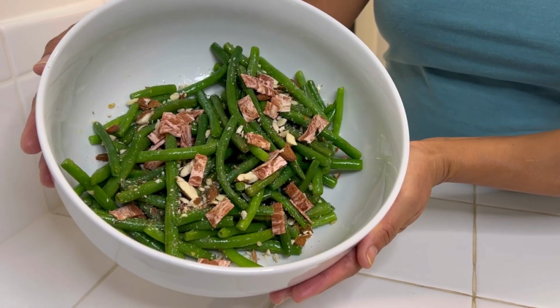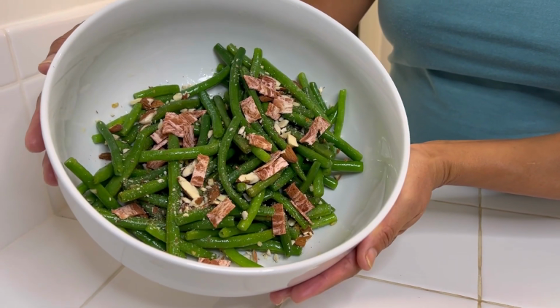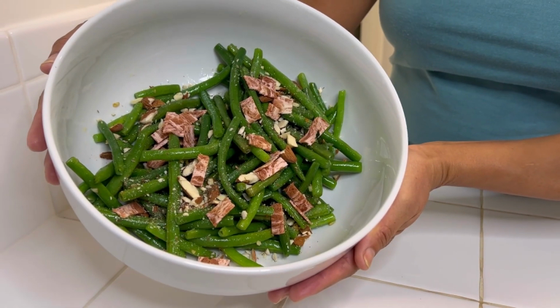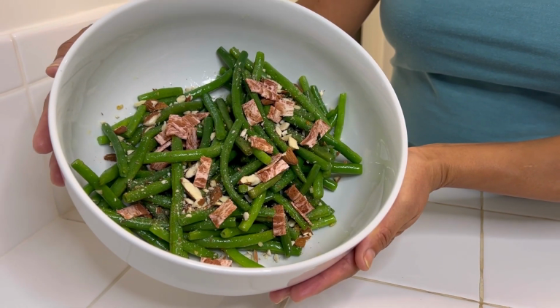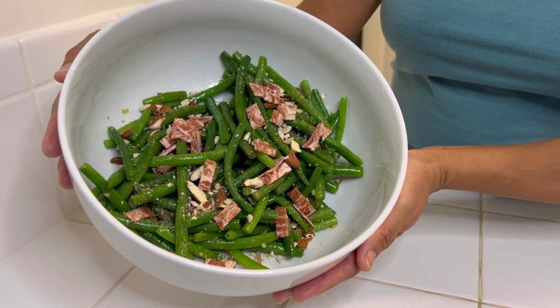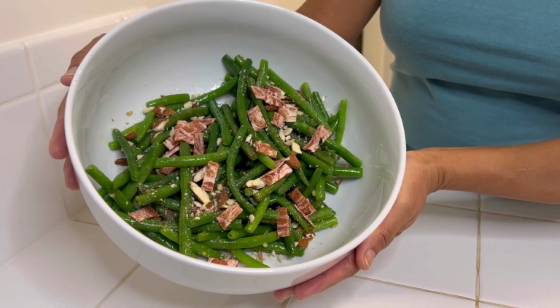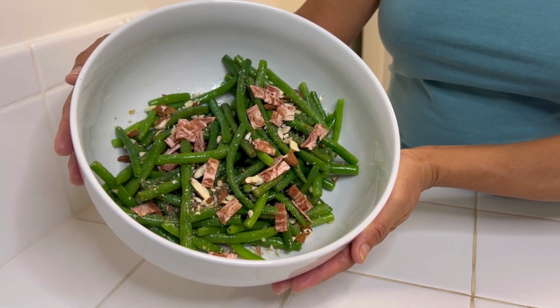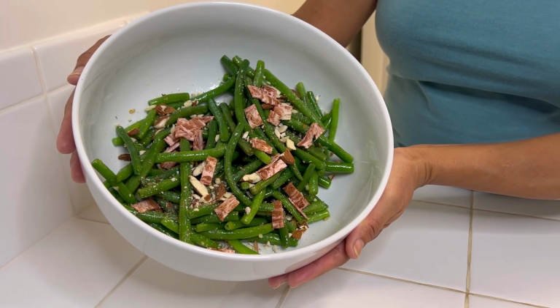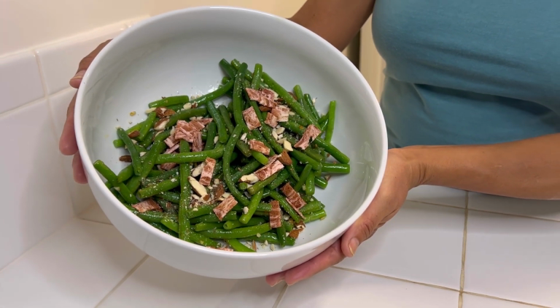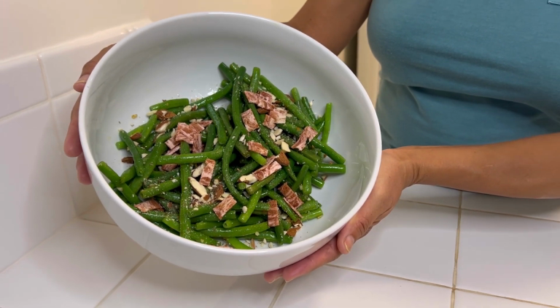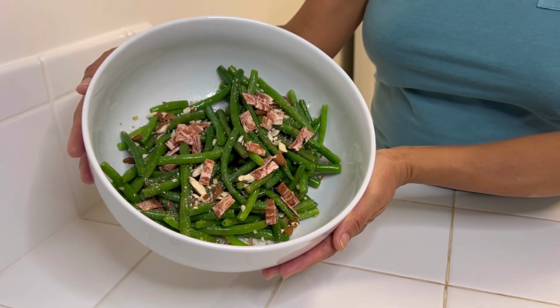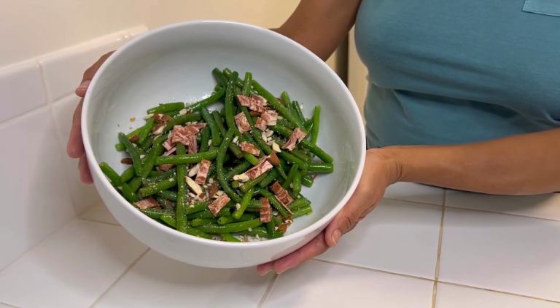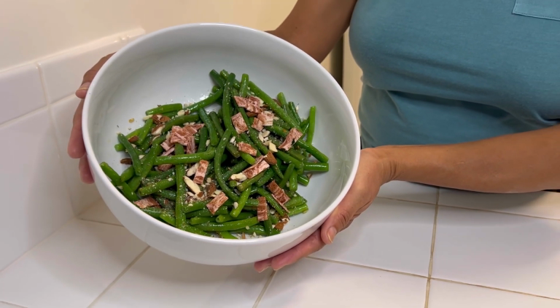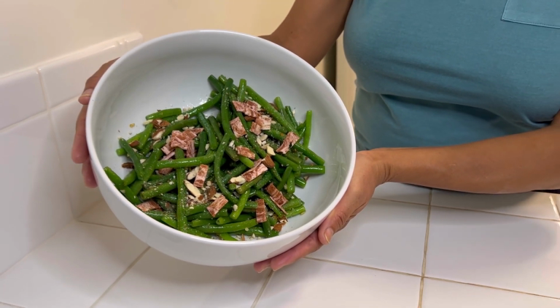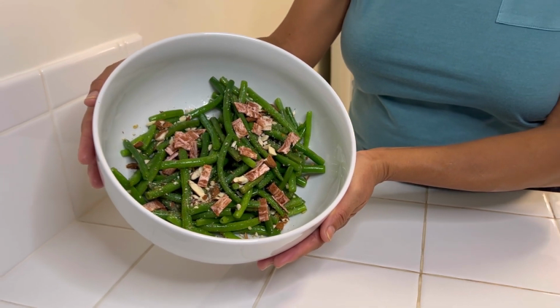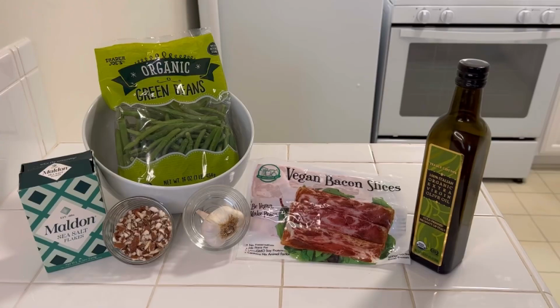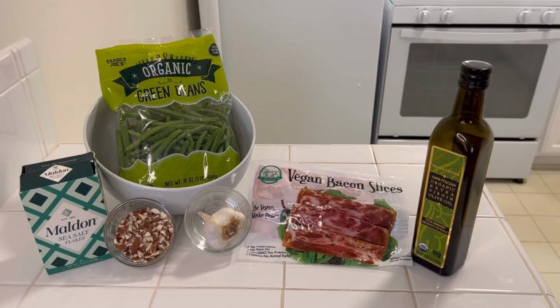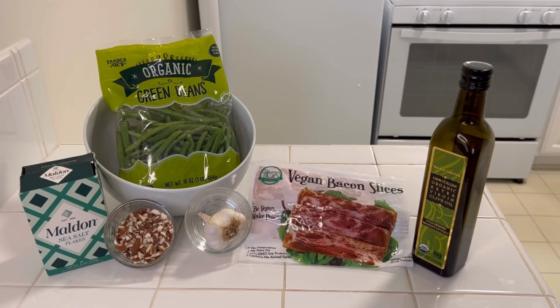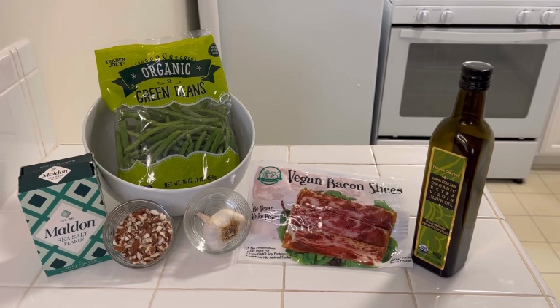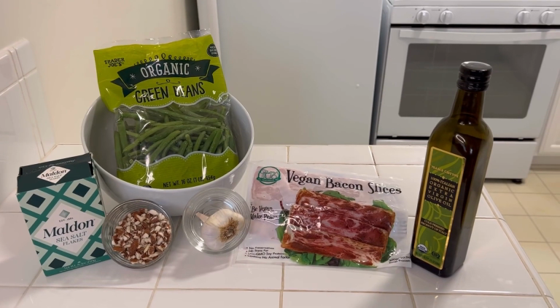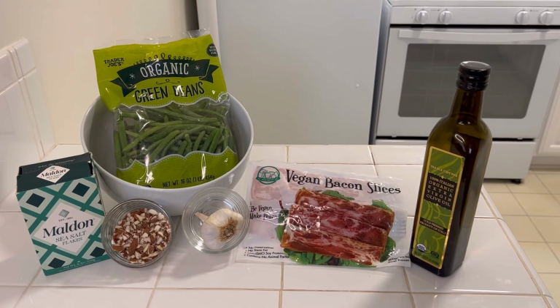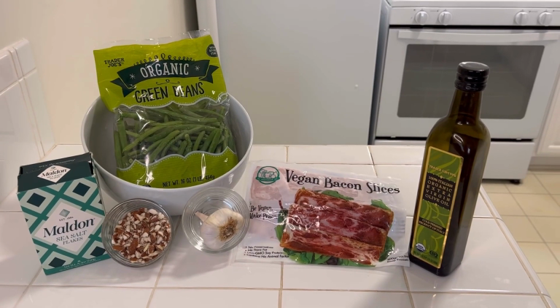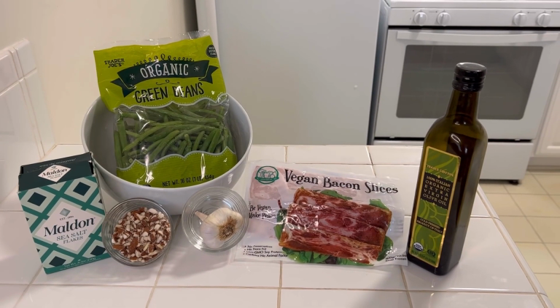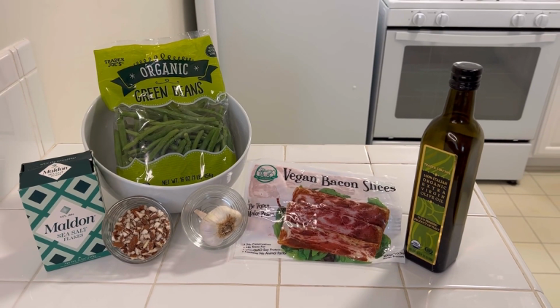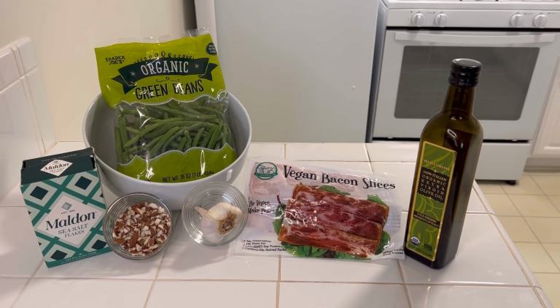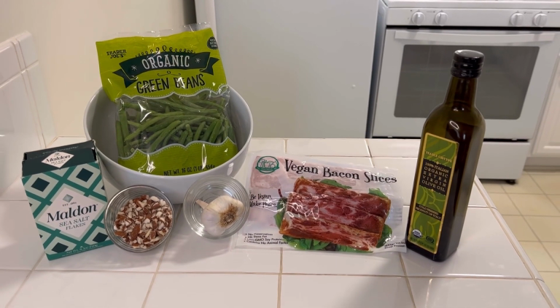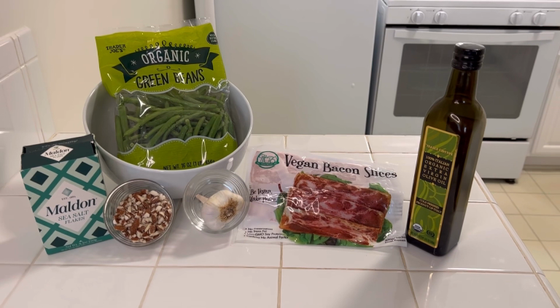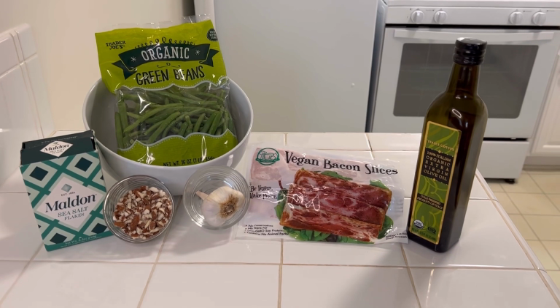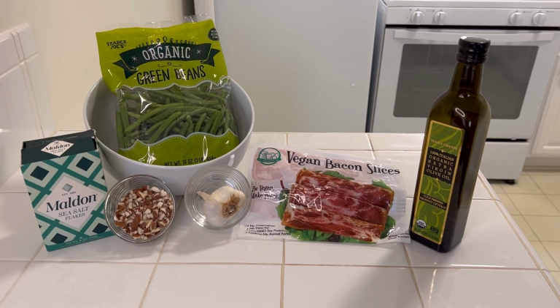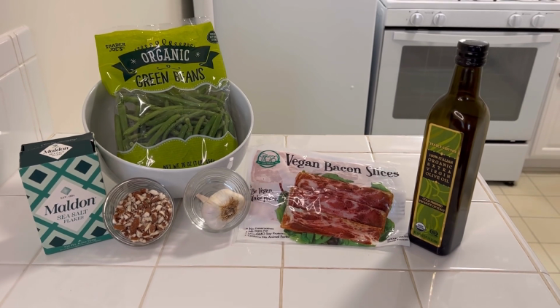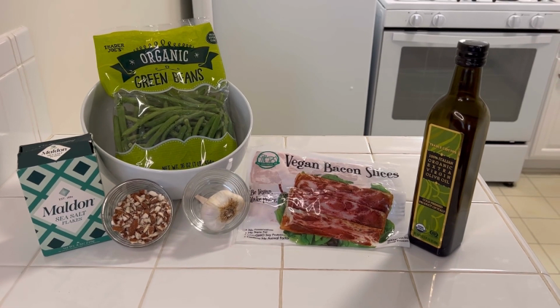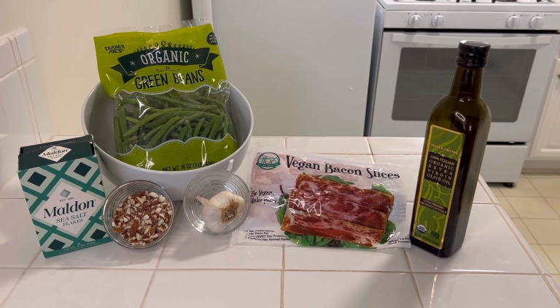We're making a green bean almondine with vegan bacon. These are our ingredients.